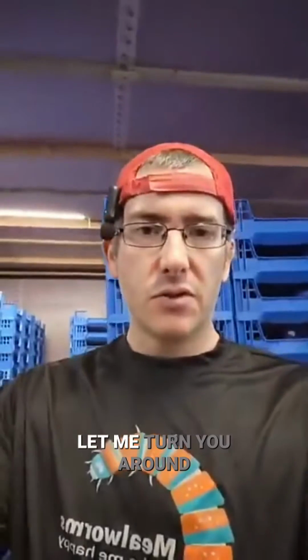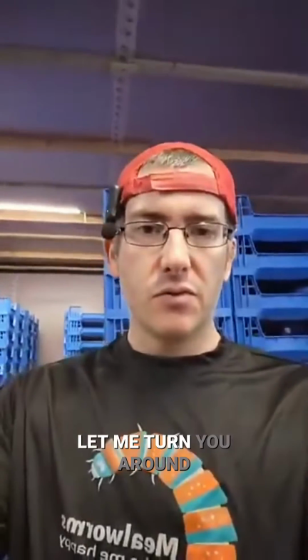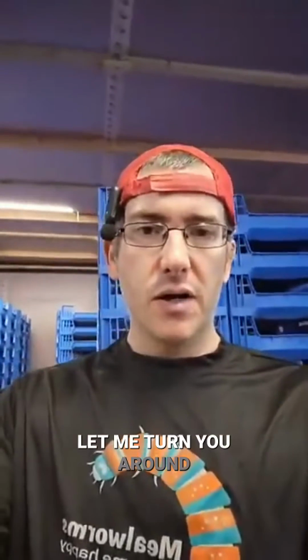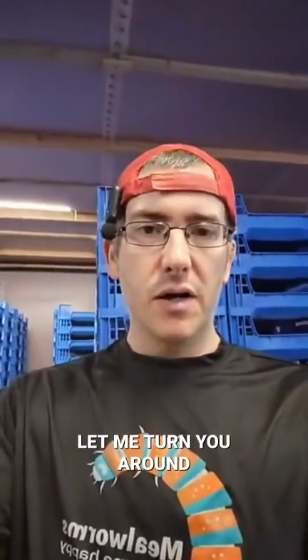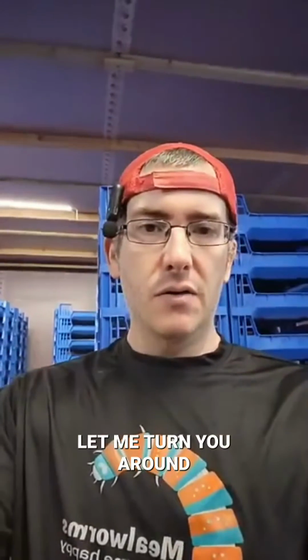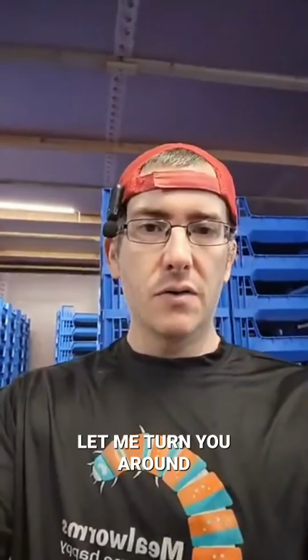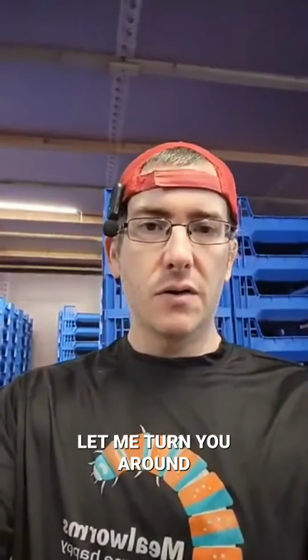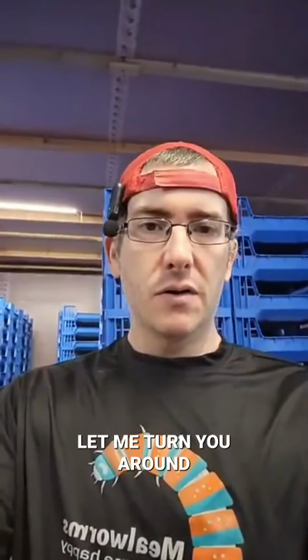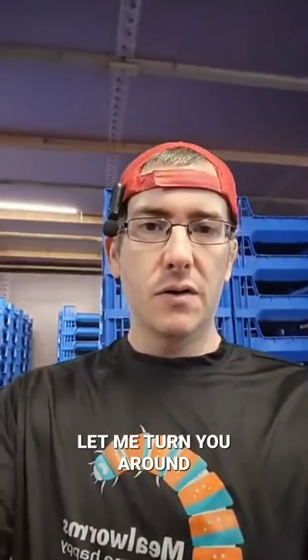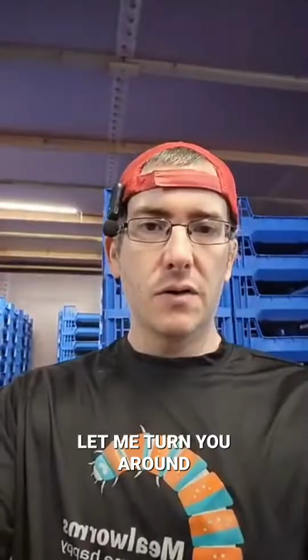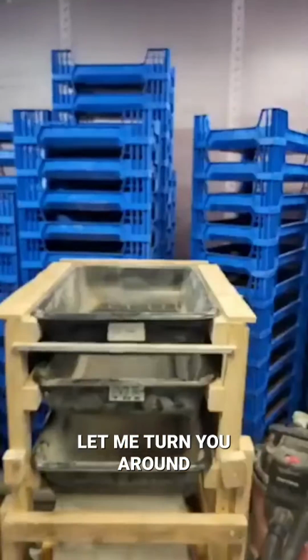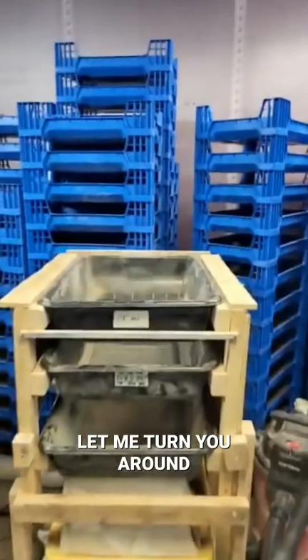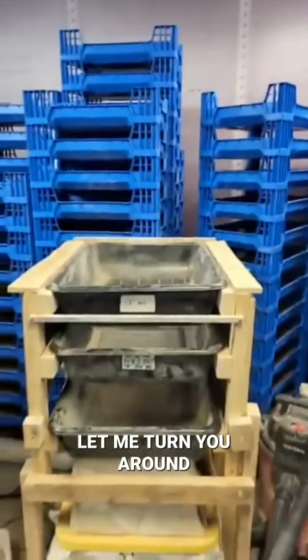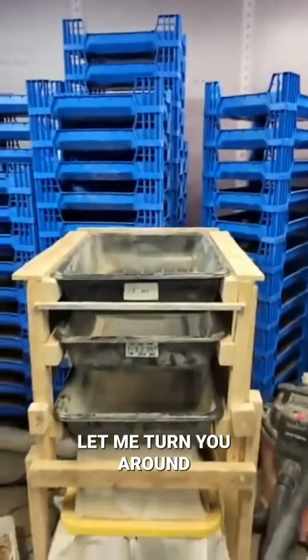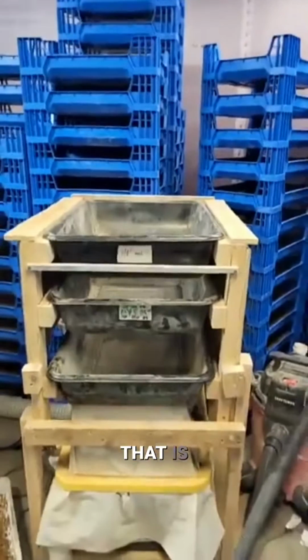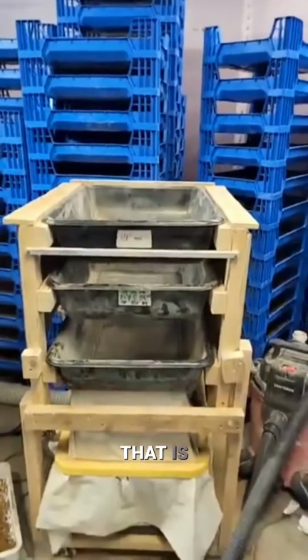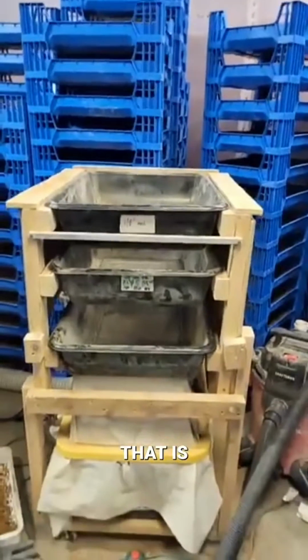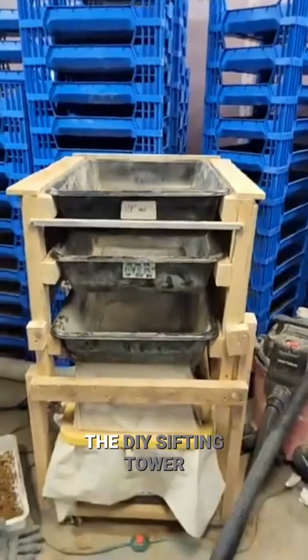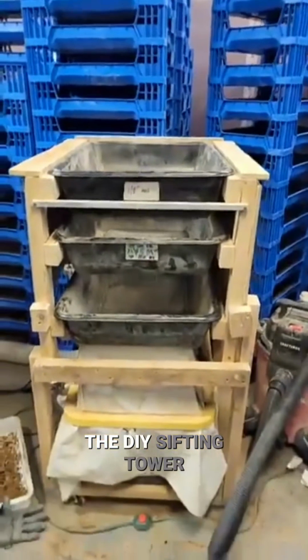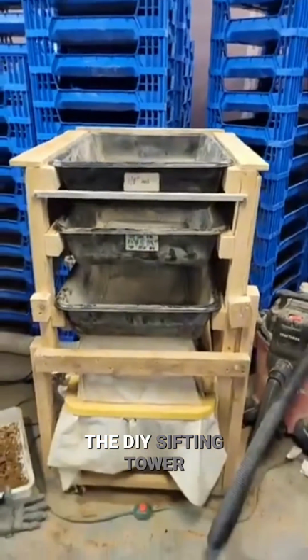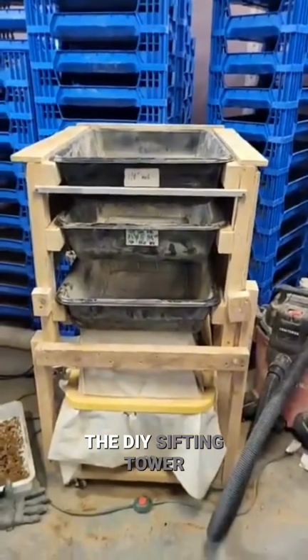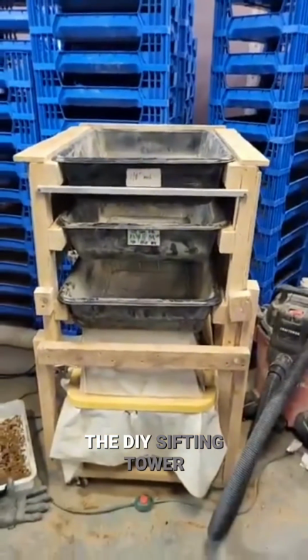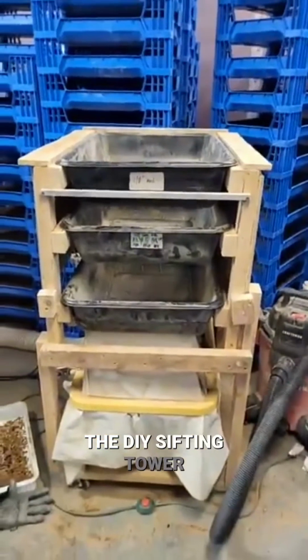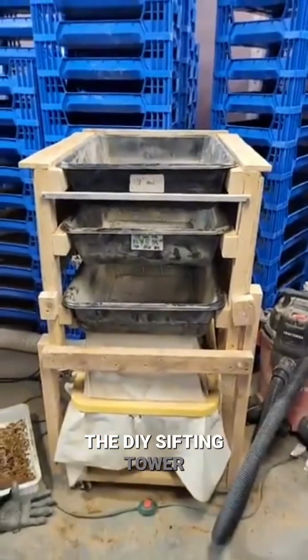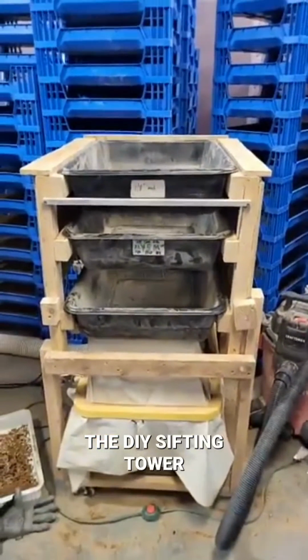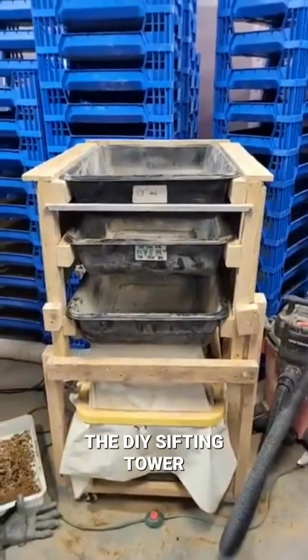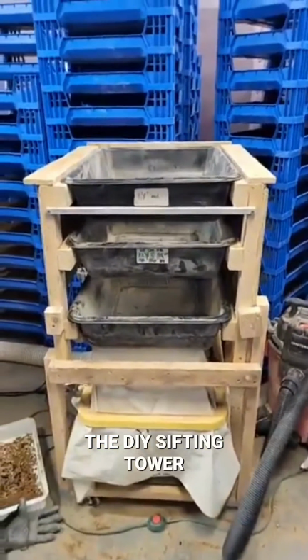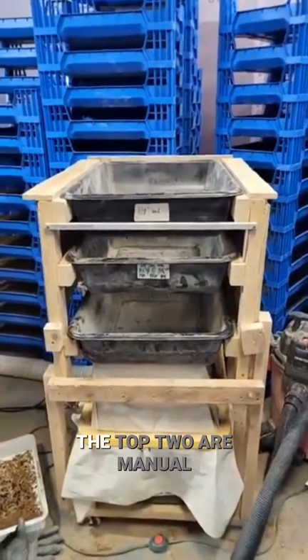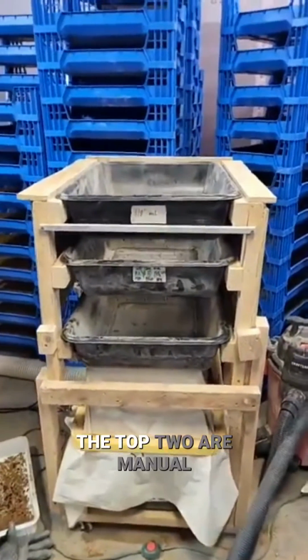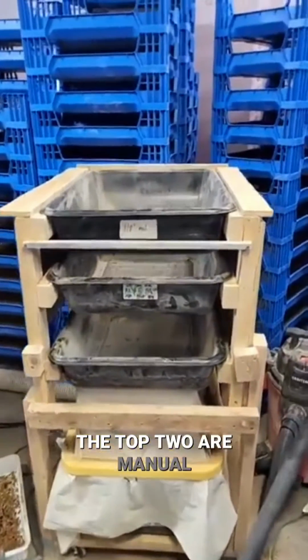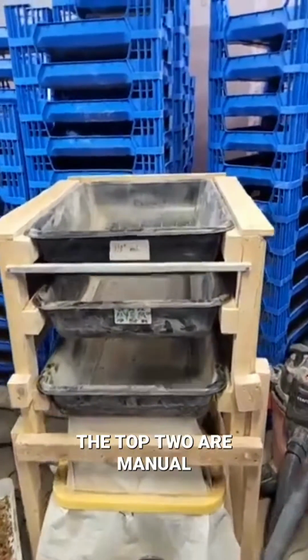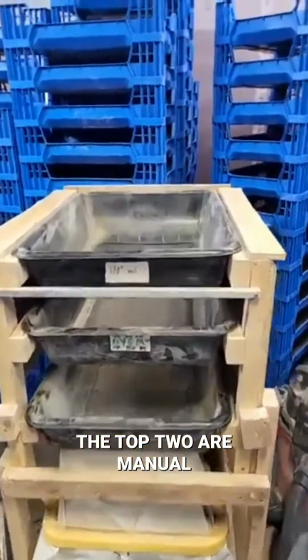Let me turn you around. That is the DIY sifting tower. The top two are manual.